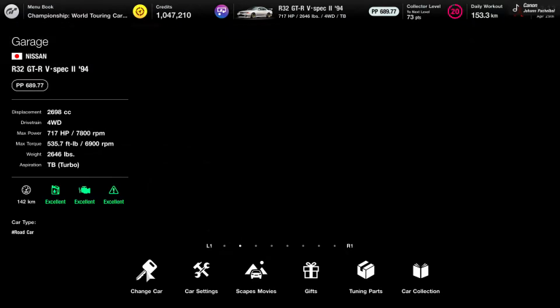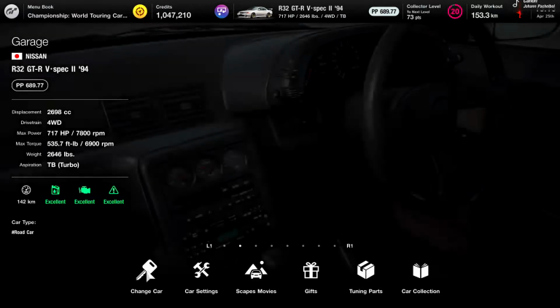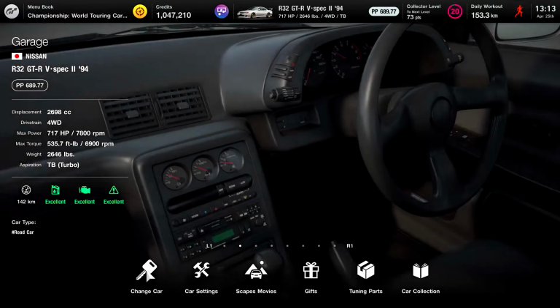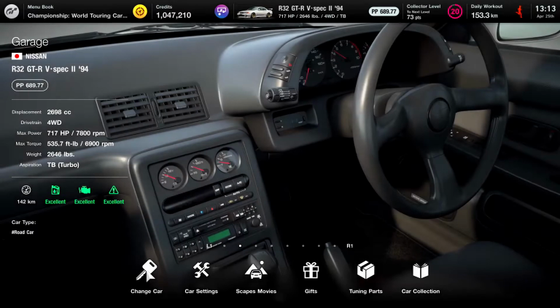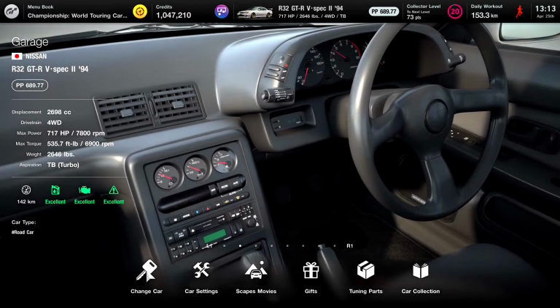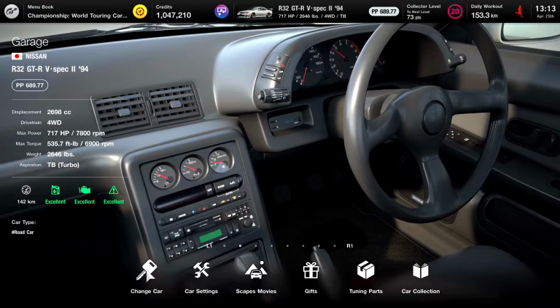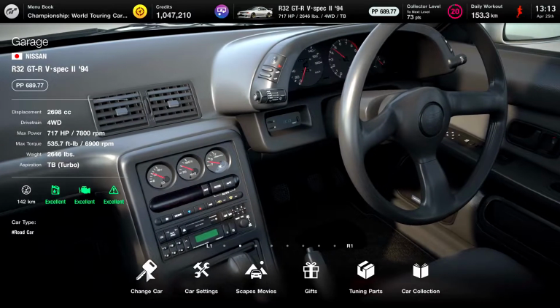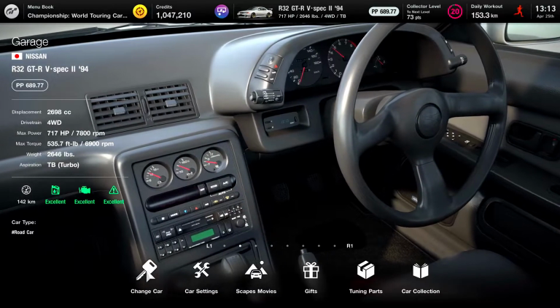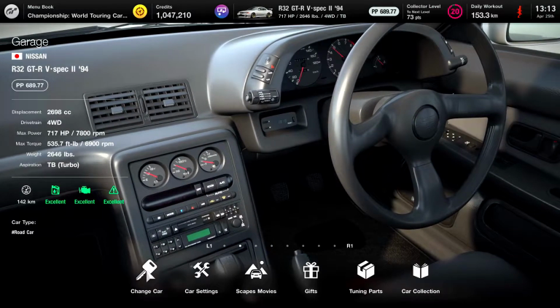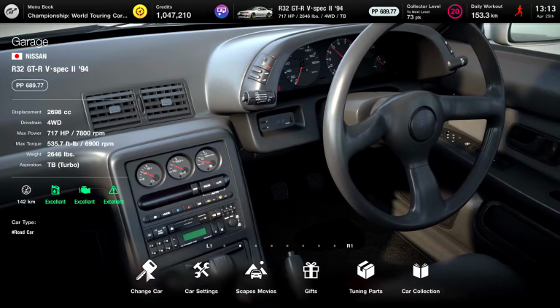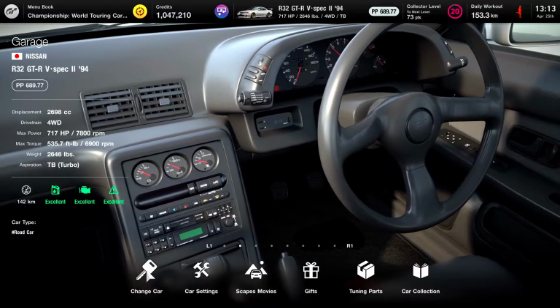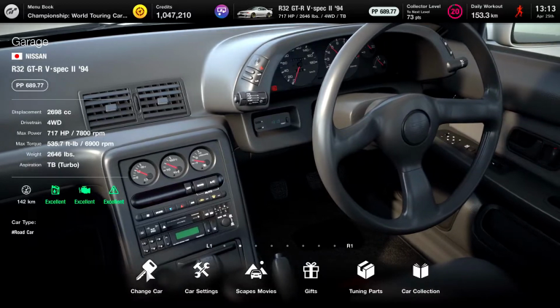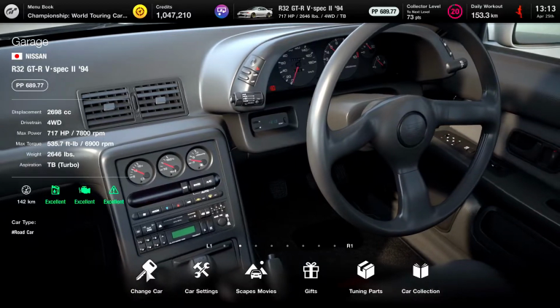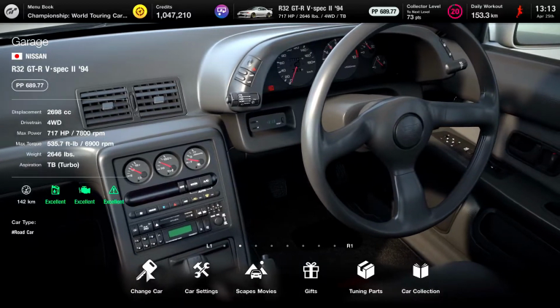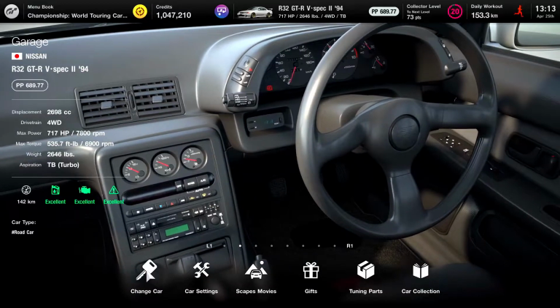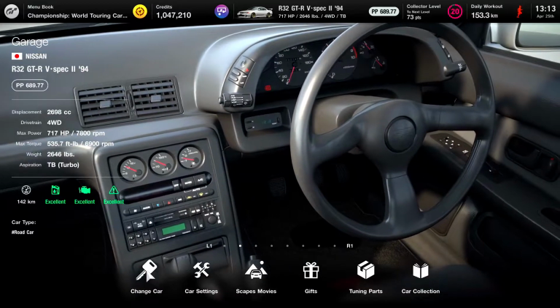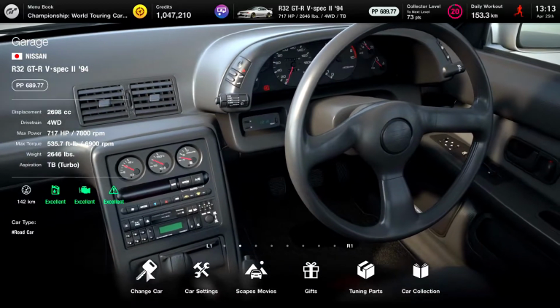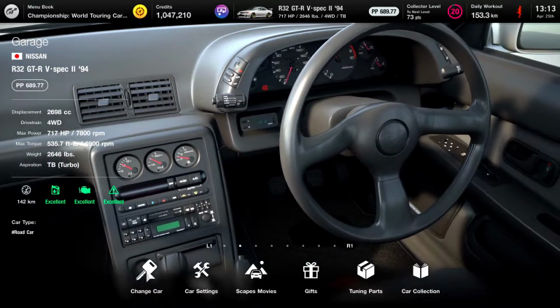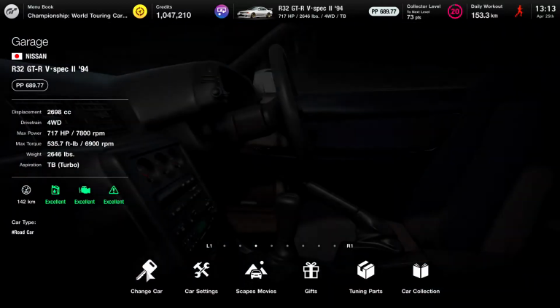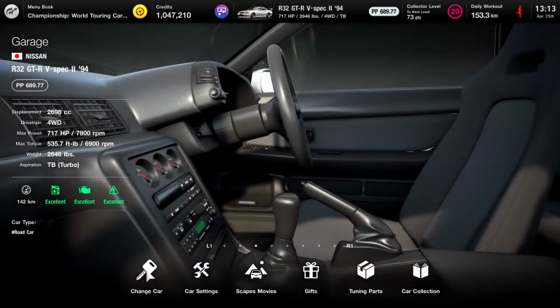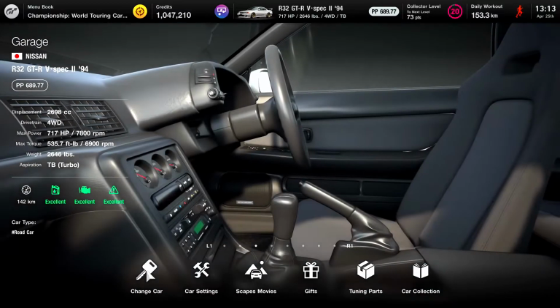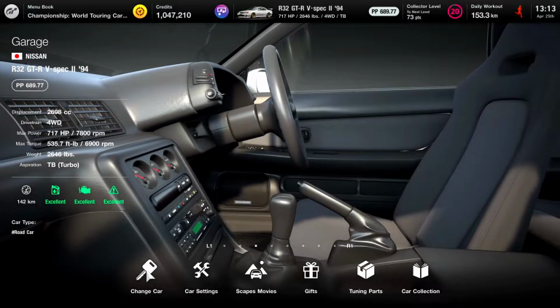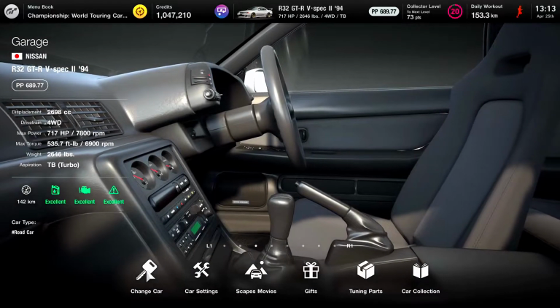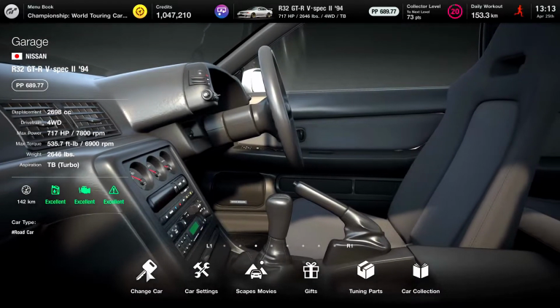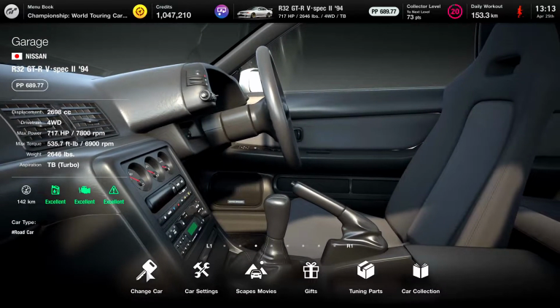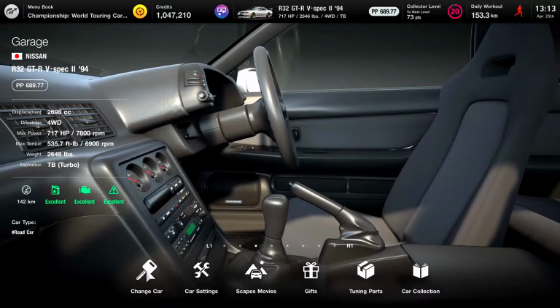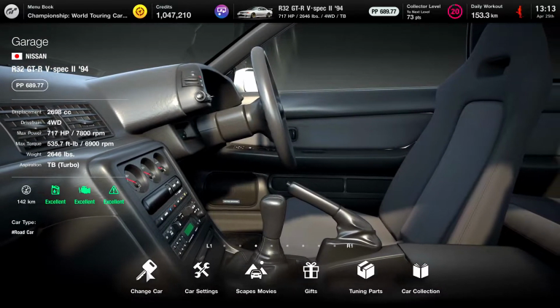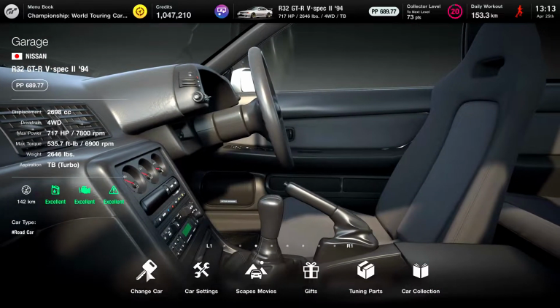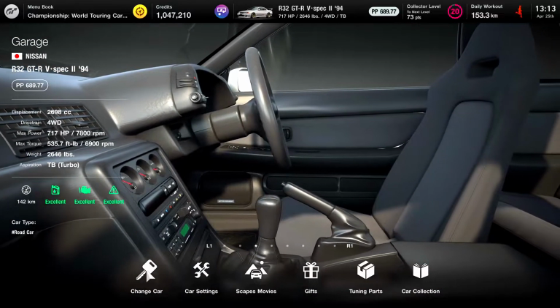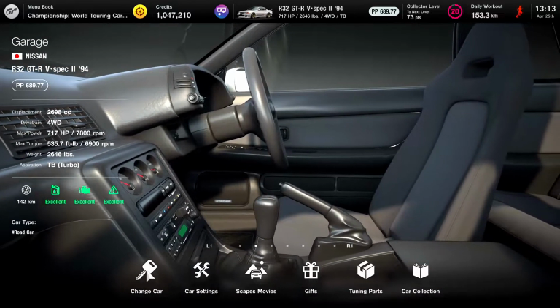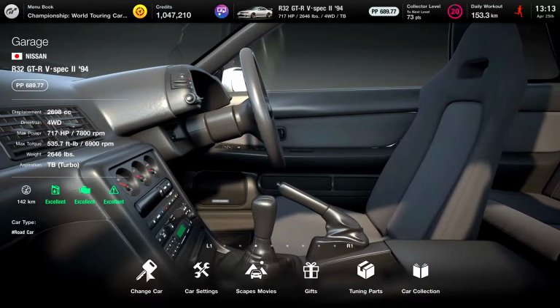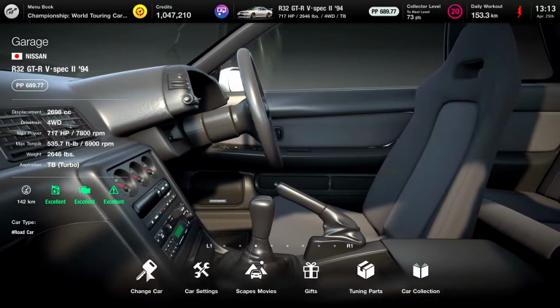Today, I'm going to share what cars you shouldn't buy in Gran Turismo 7. I will even show you the list of these cars as well.